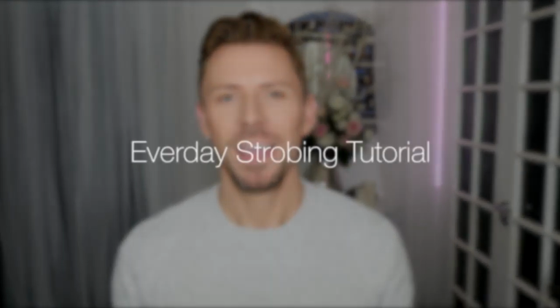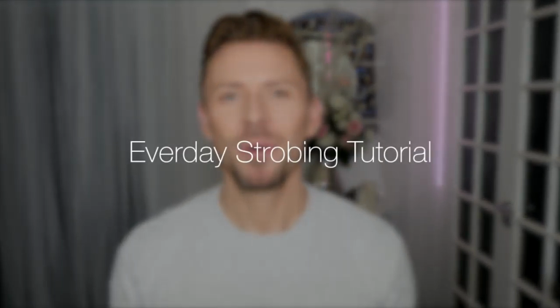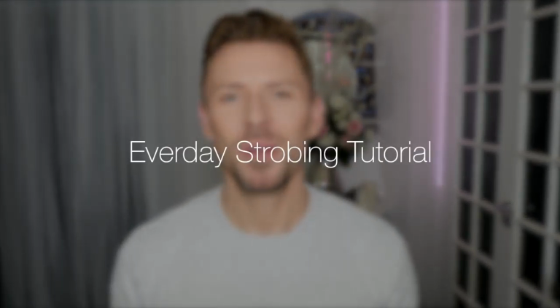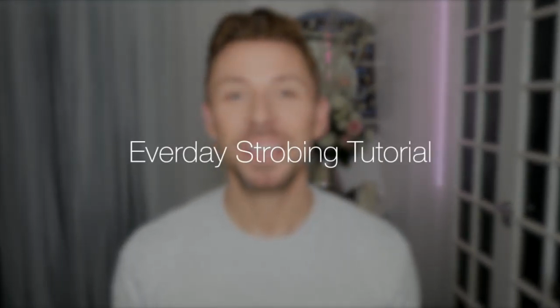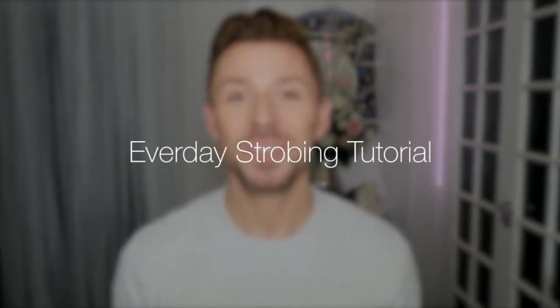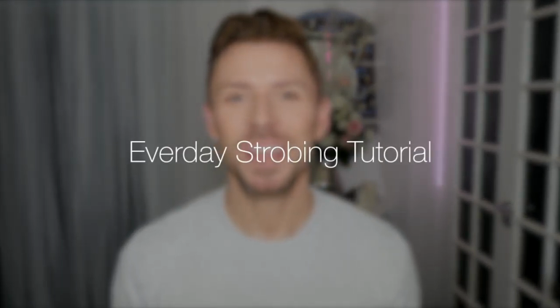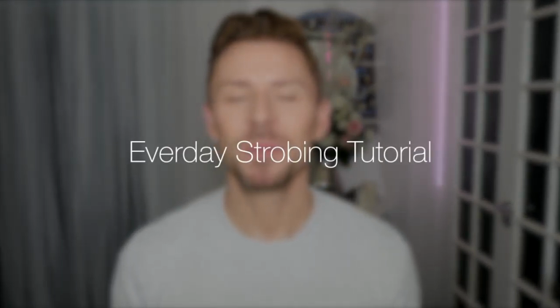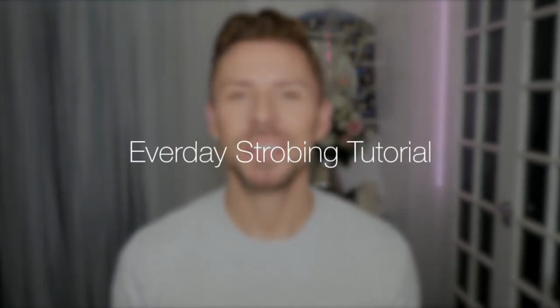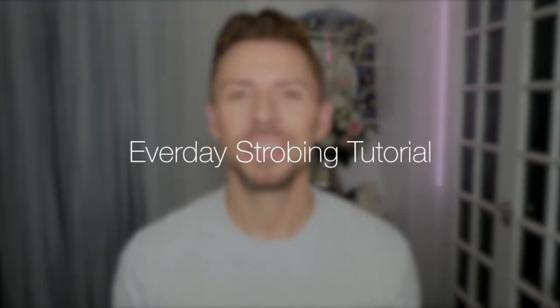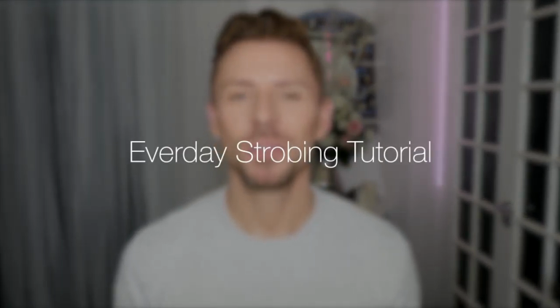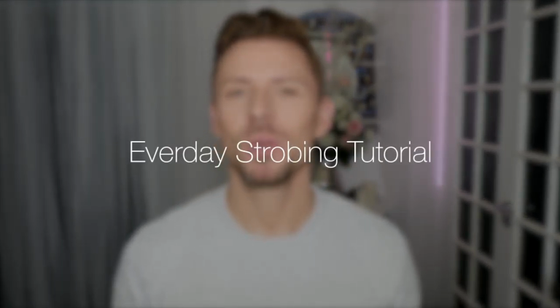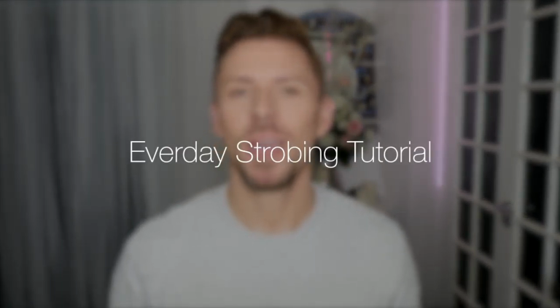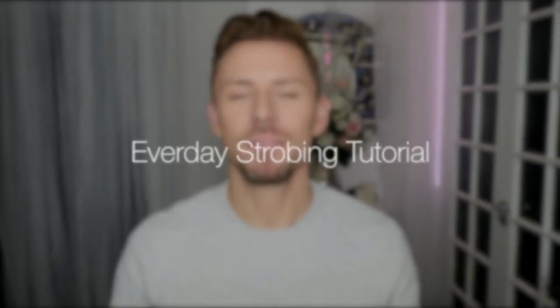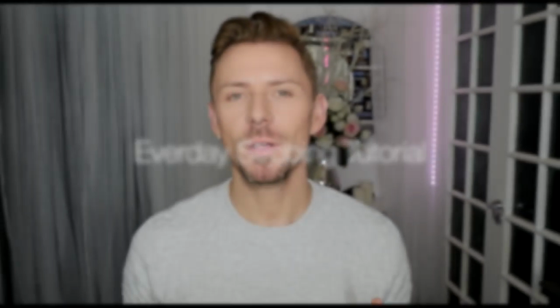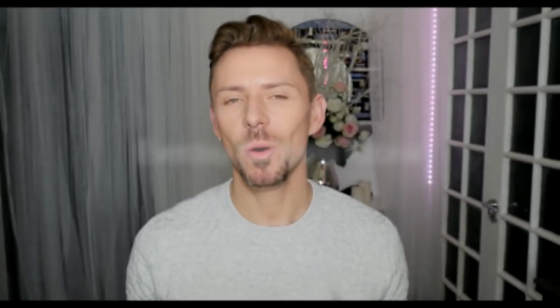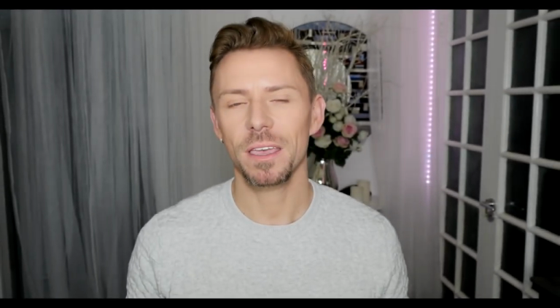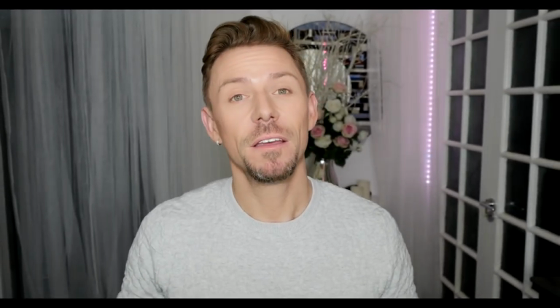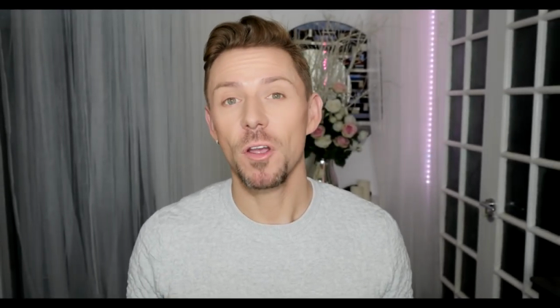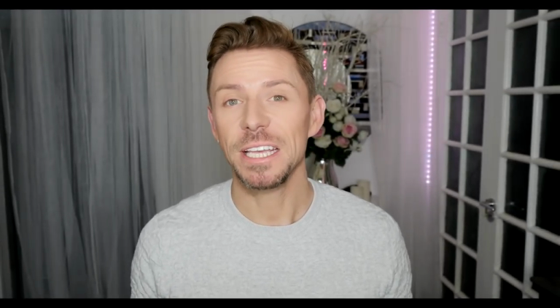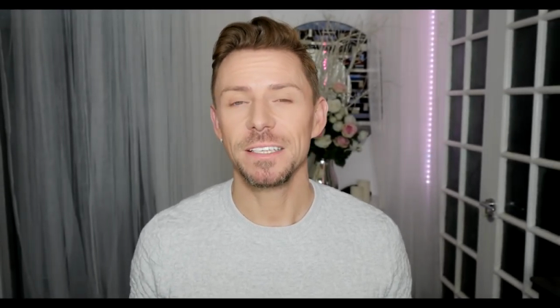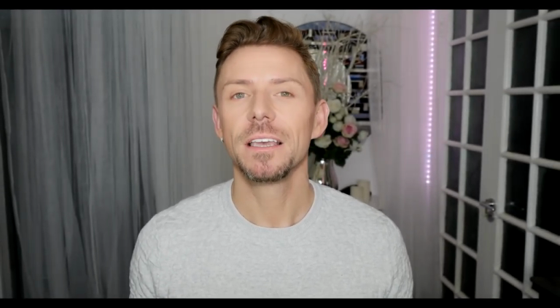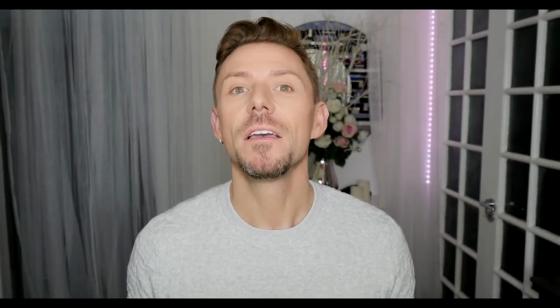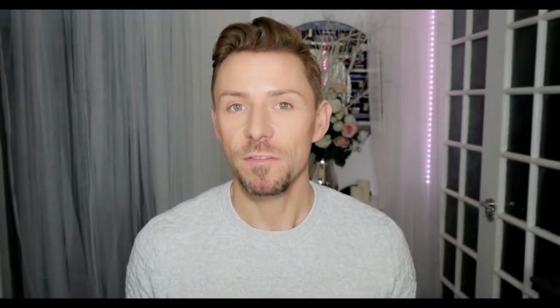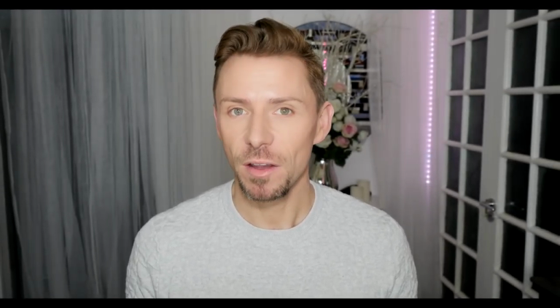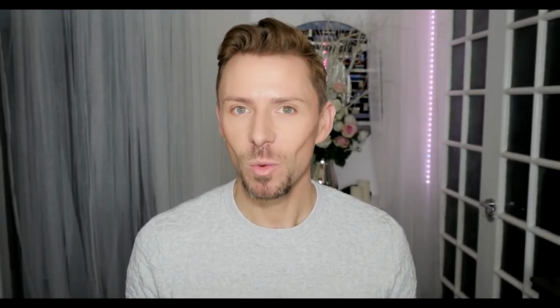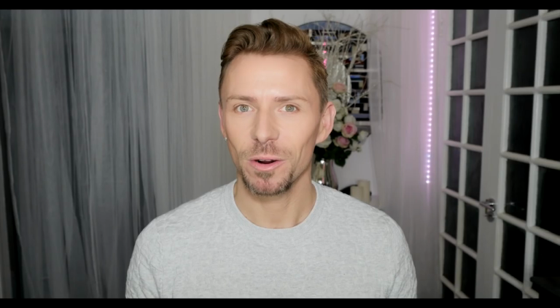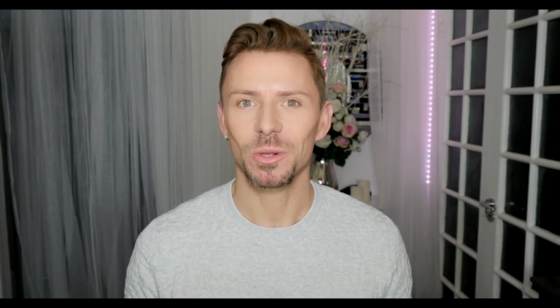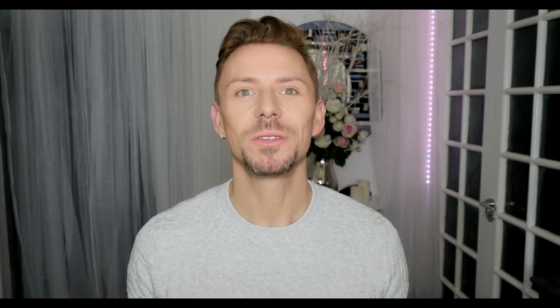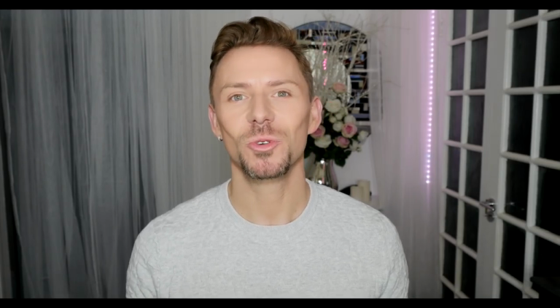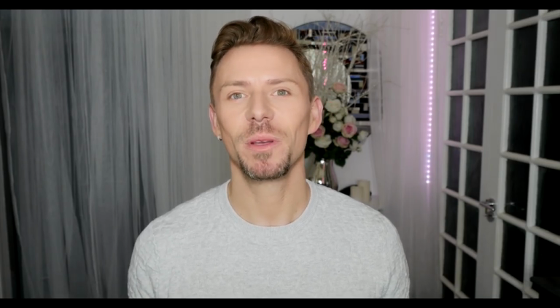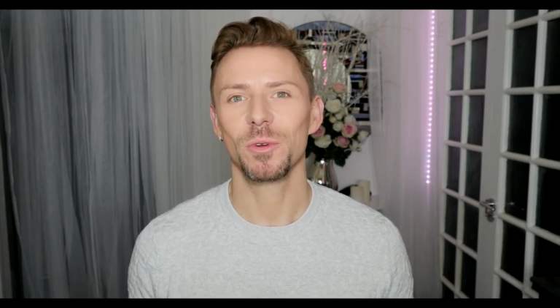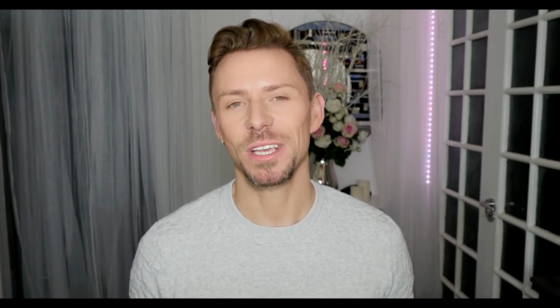Hey everyone! Today I'm going to be taking you through a very quick, very easy, very wearable strobing routine.